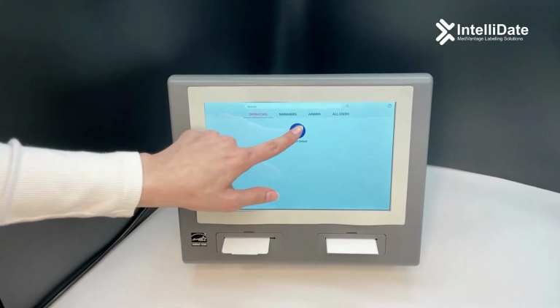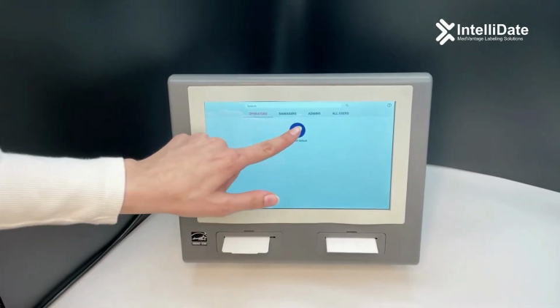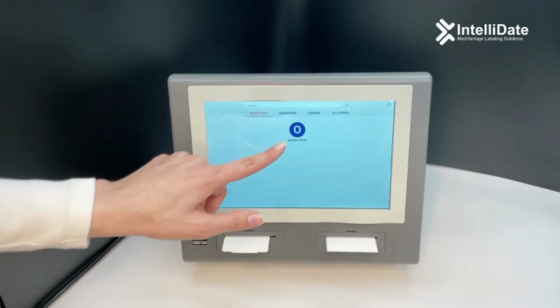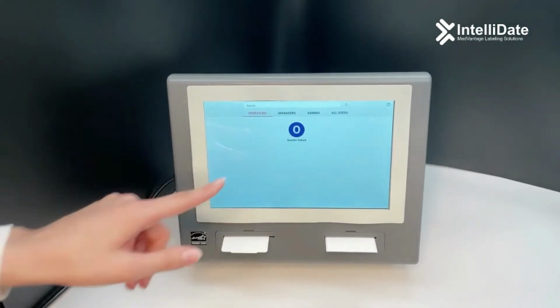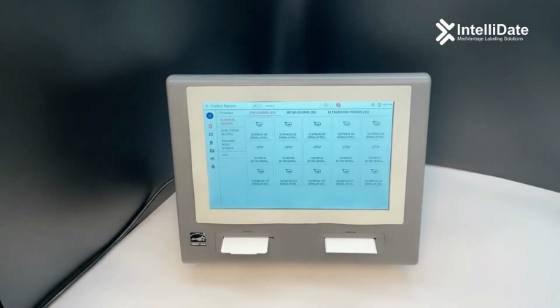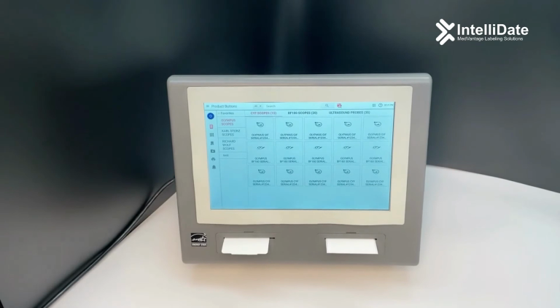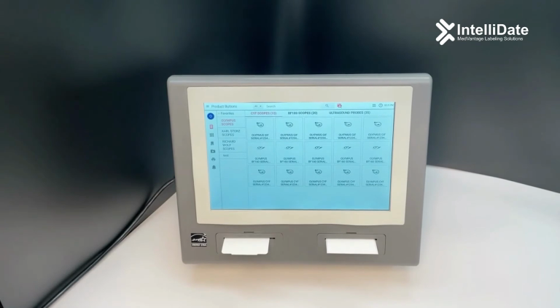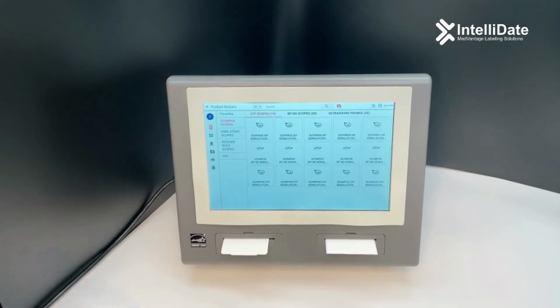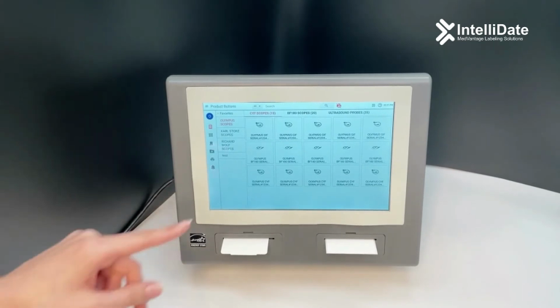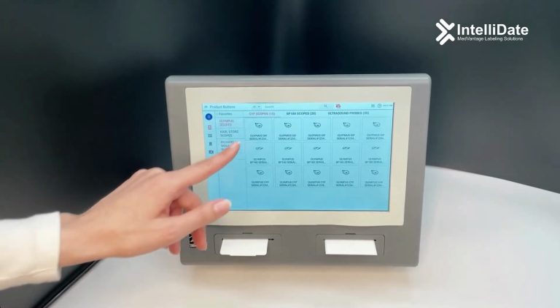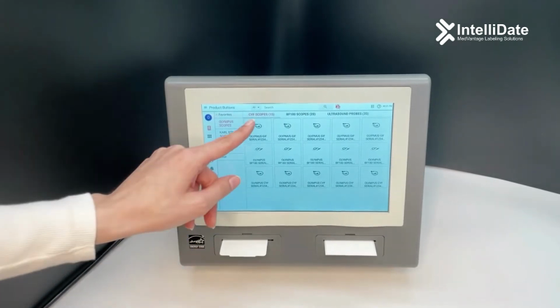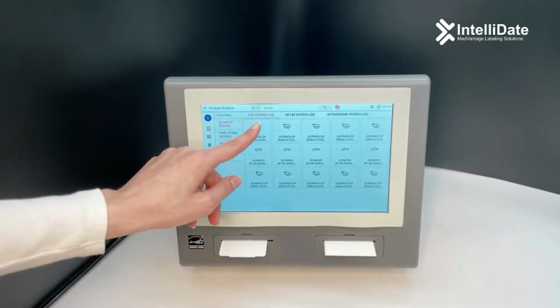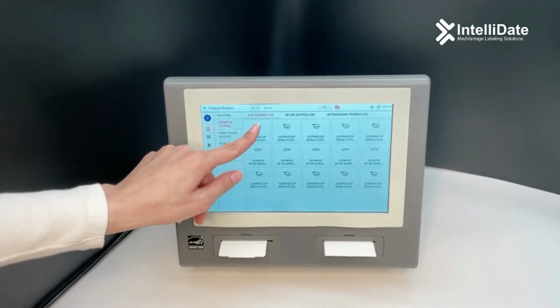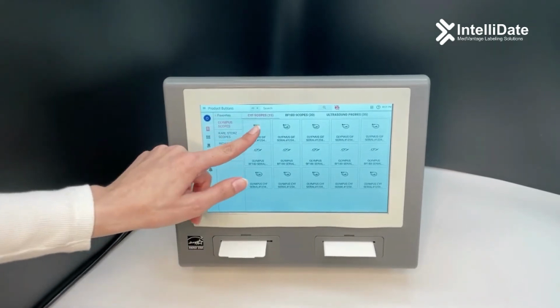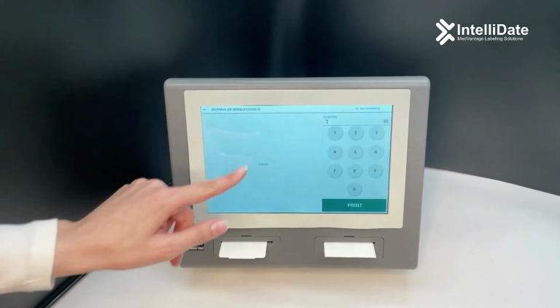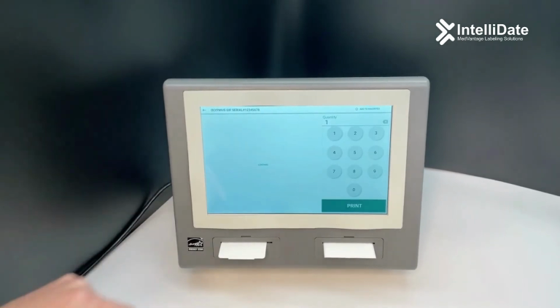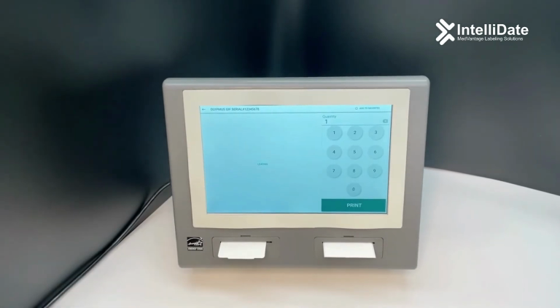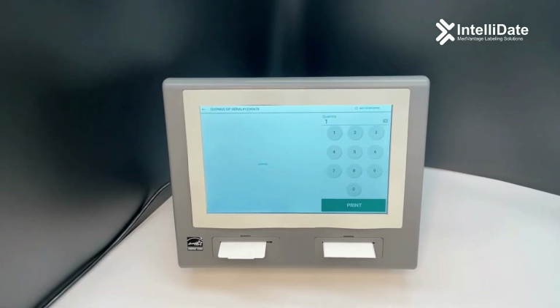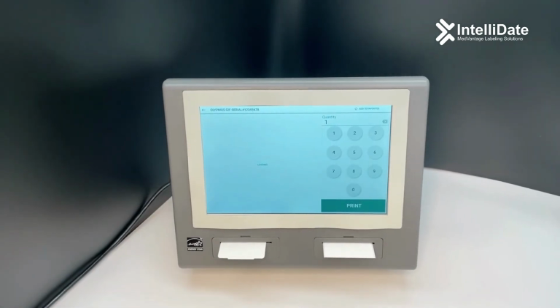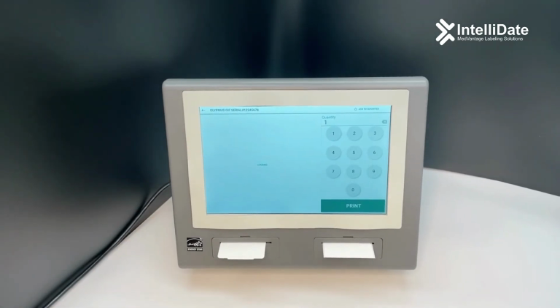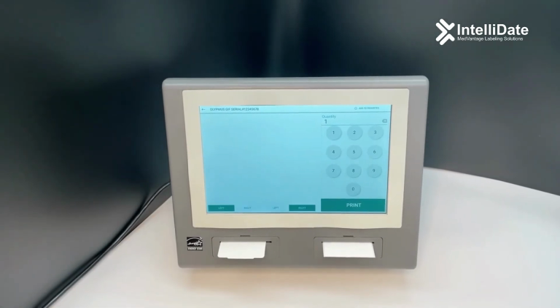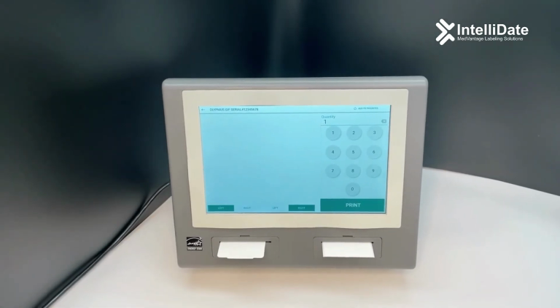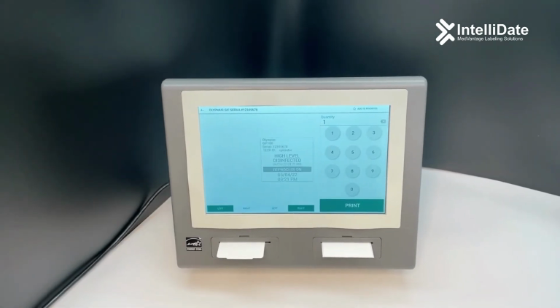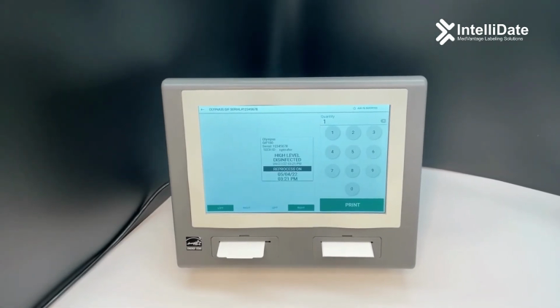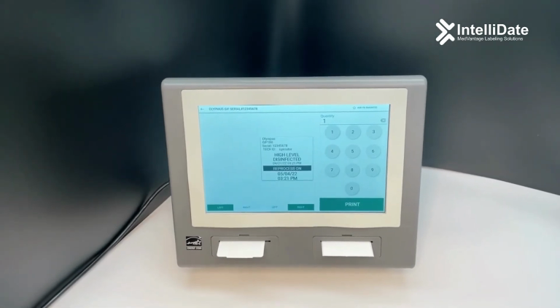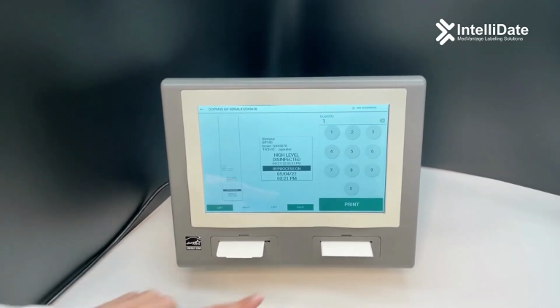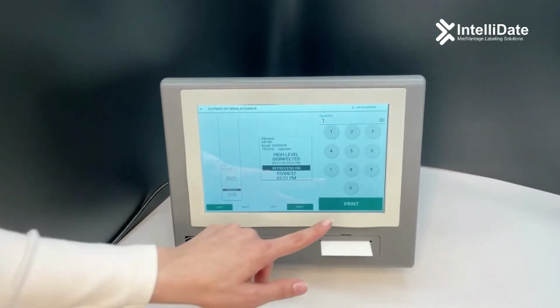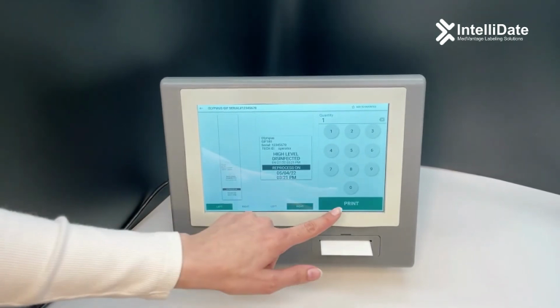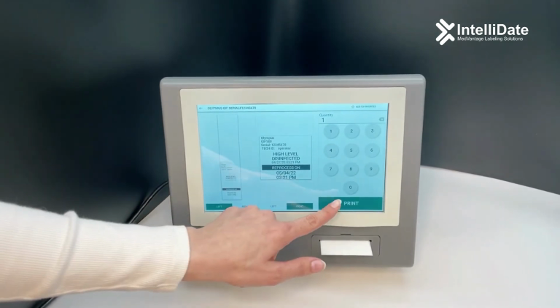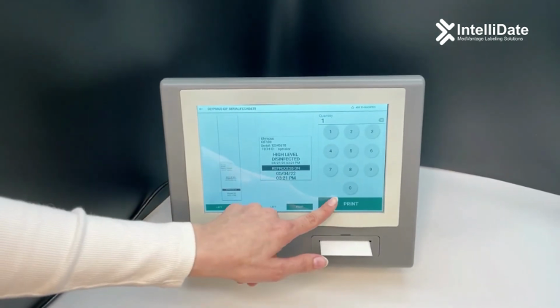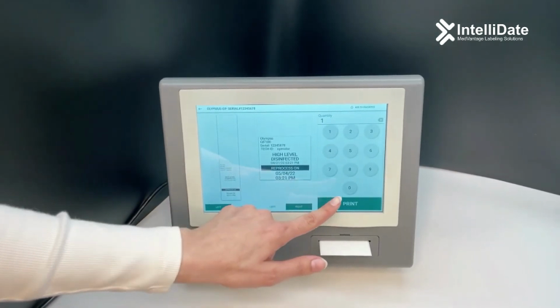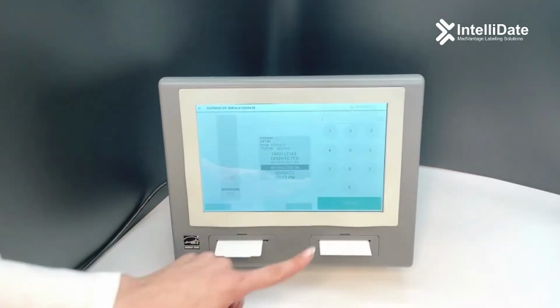Log in, select the item, select how many labels you want, and hit print.